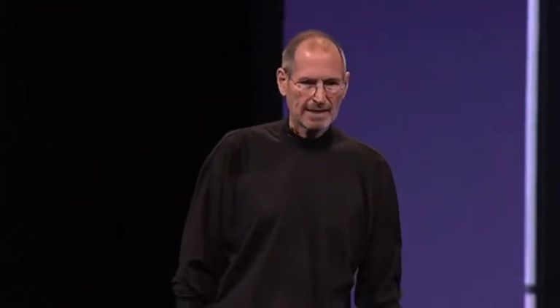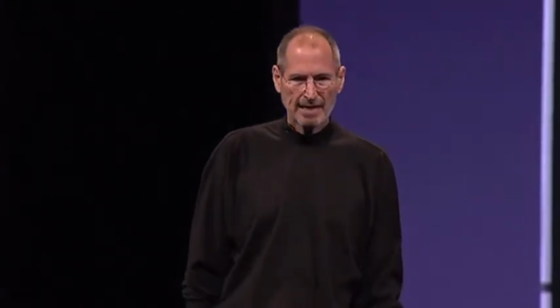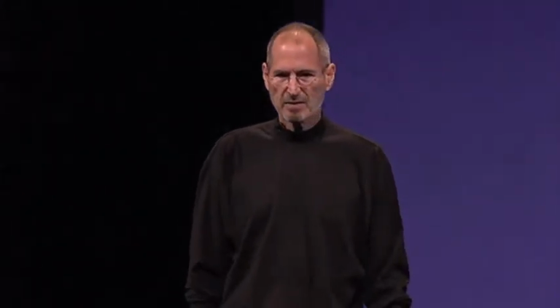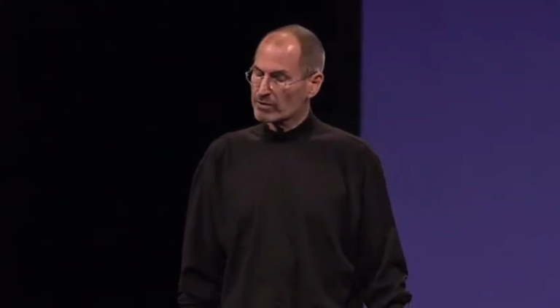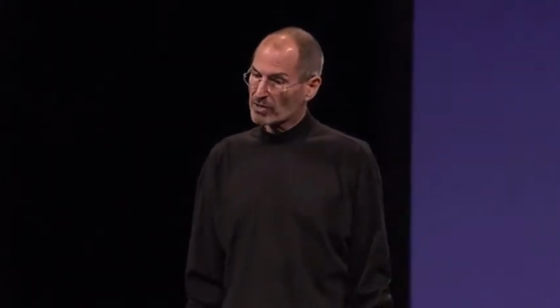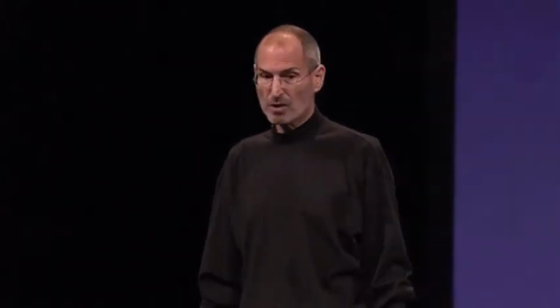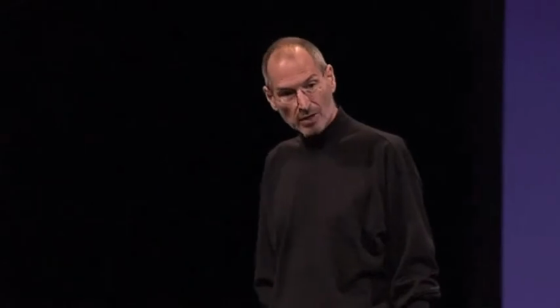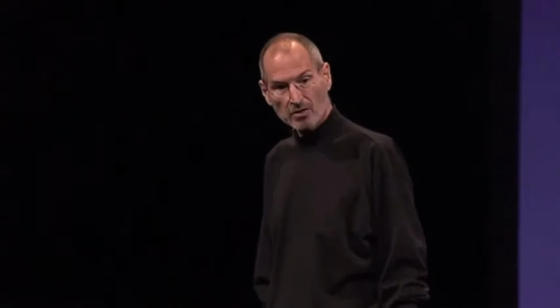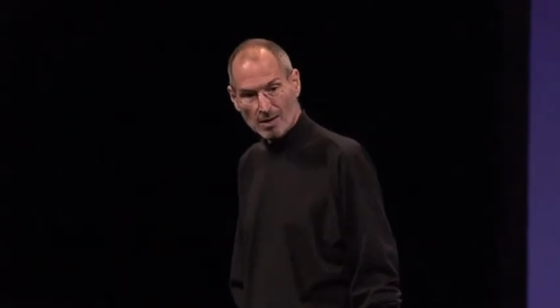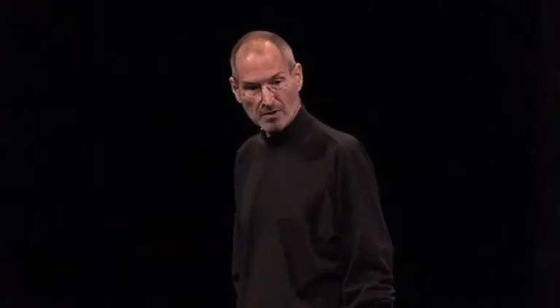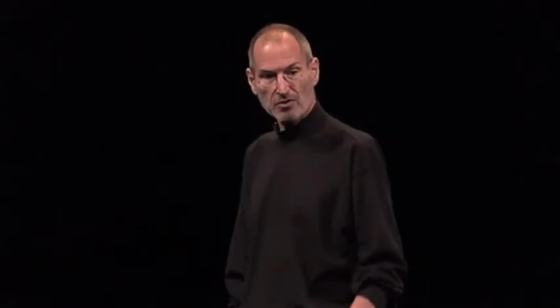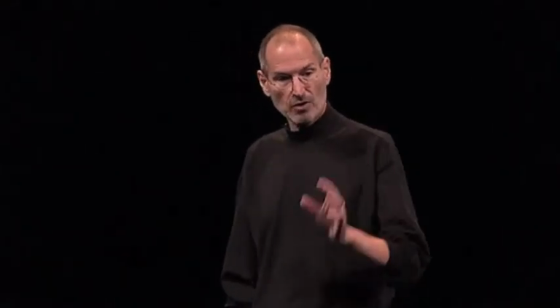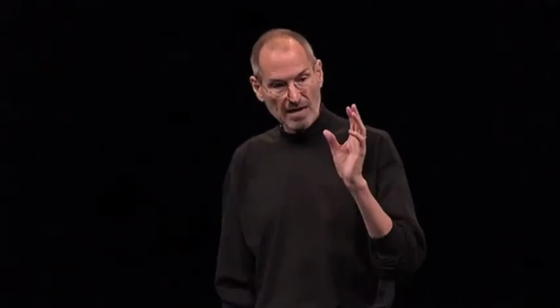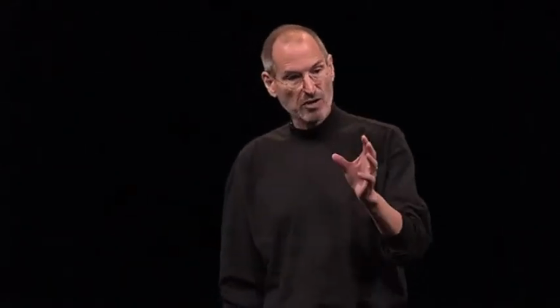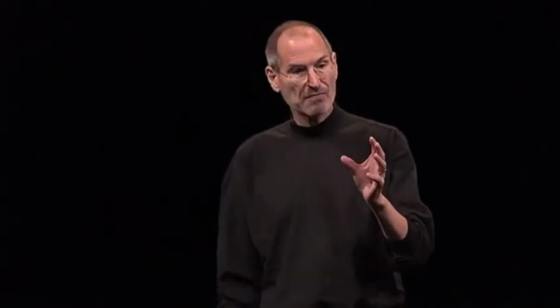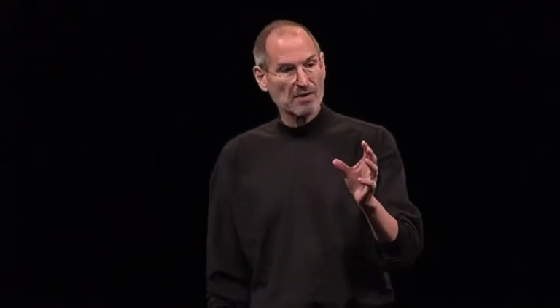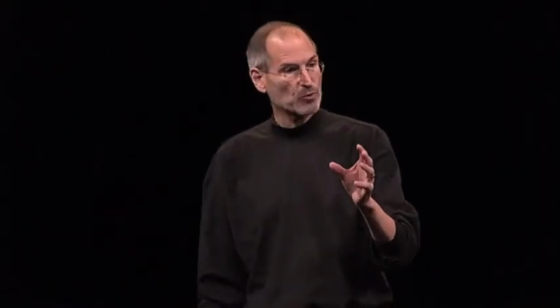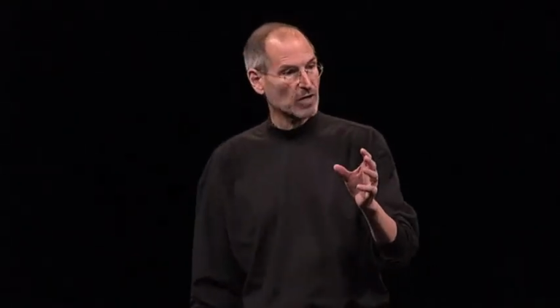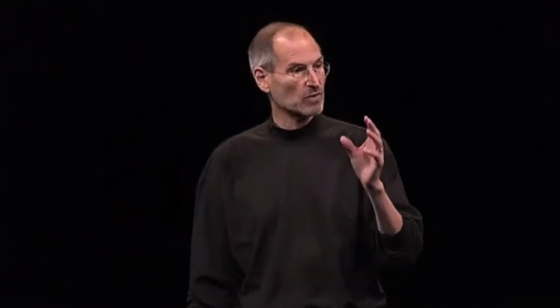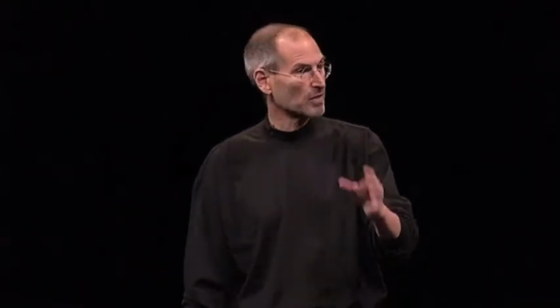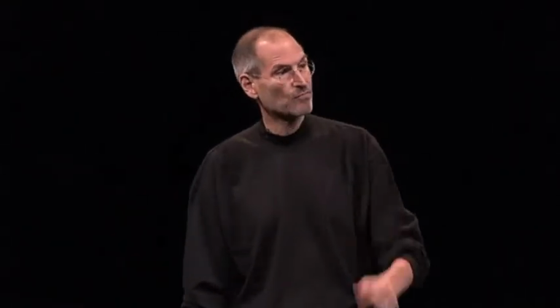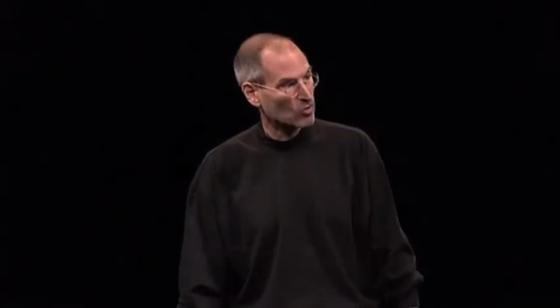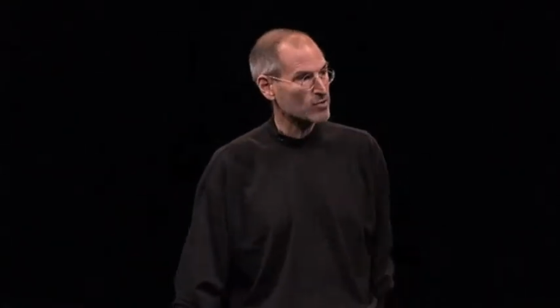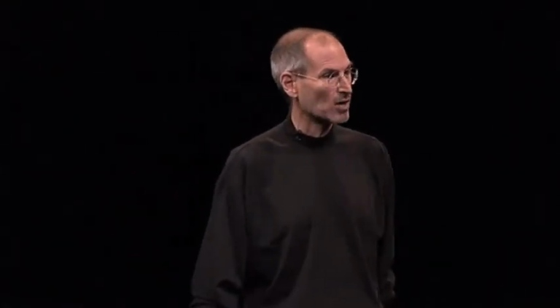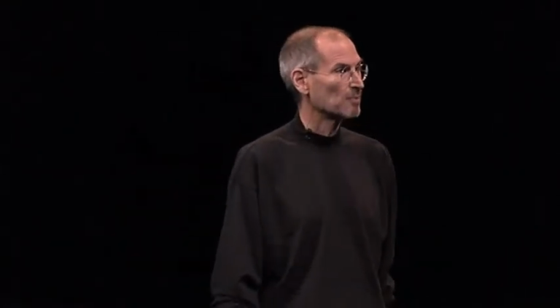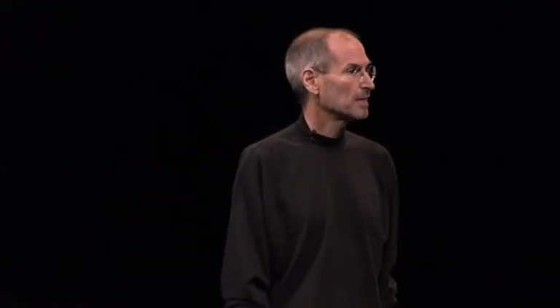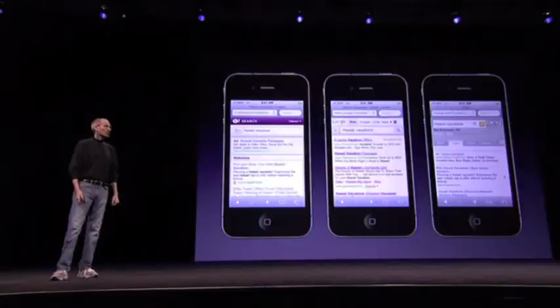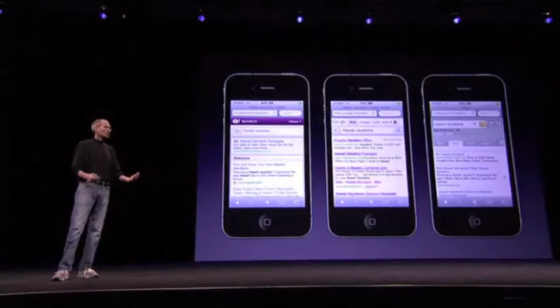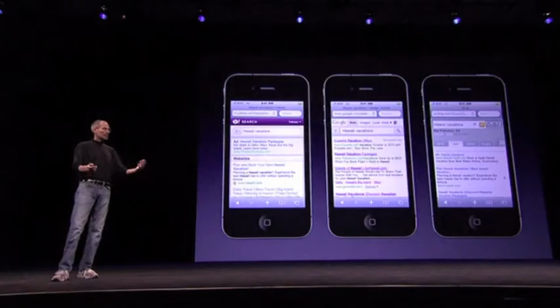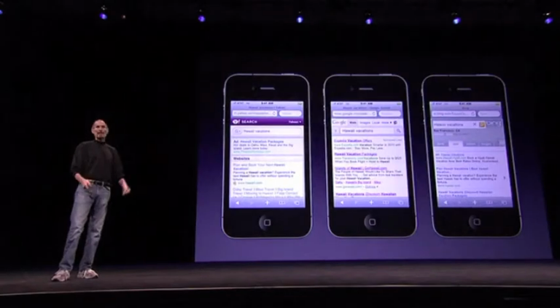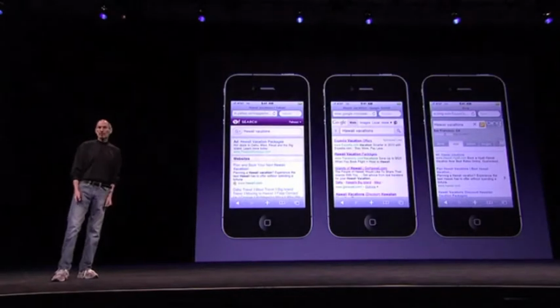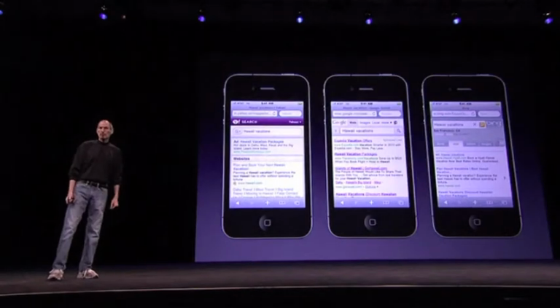Each one takes a unique approach to how they search and how they format their results, so we're going to give you the choice. And Microsoft's done a really nice job on this — it's an HTML5 presentation. They've done a great job, so check it out. It's kind of cool.